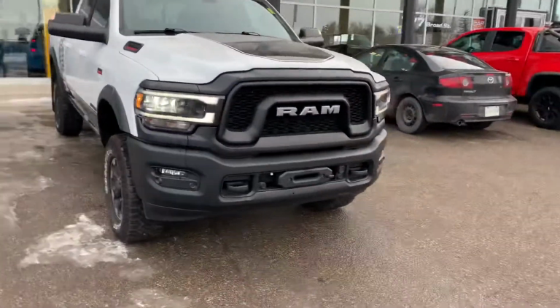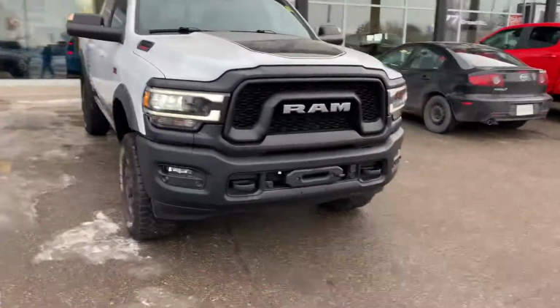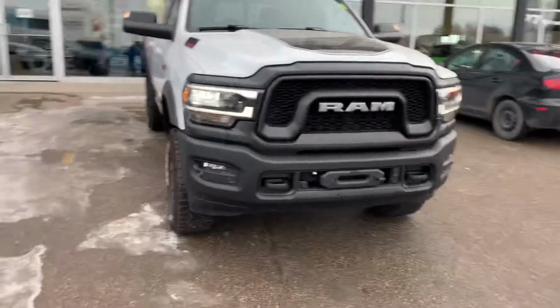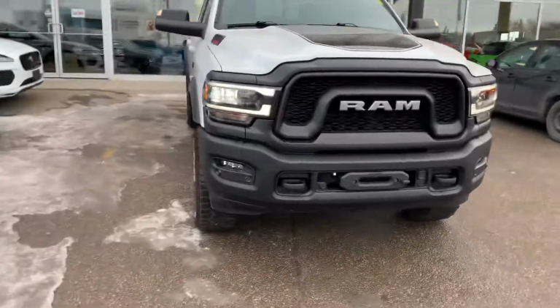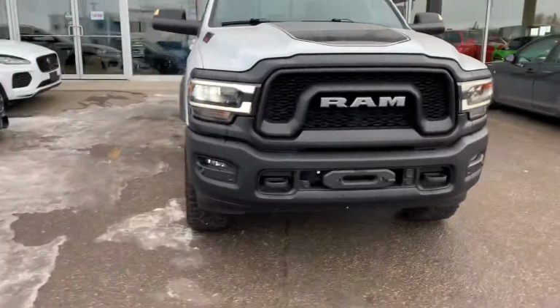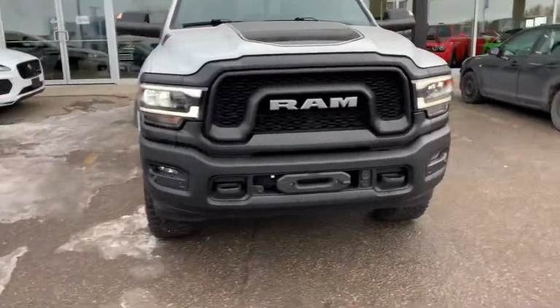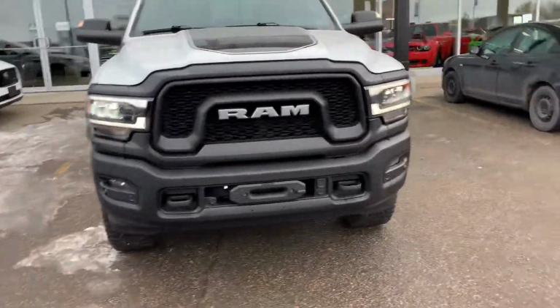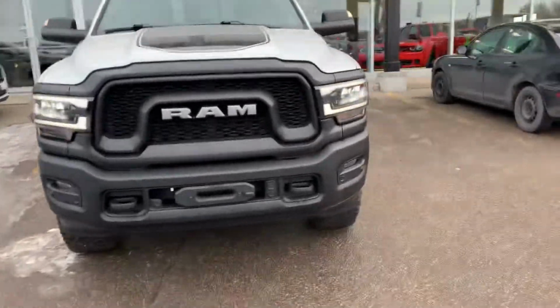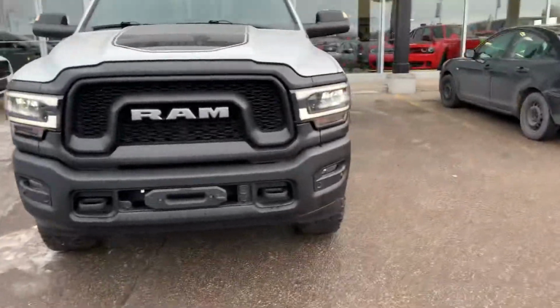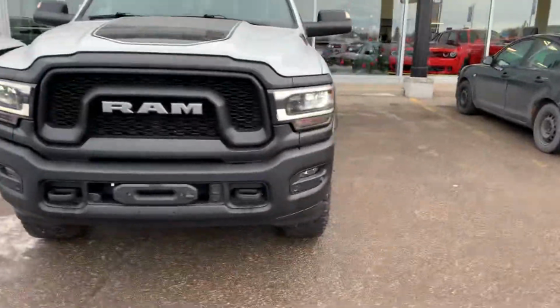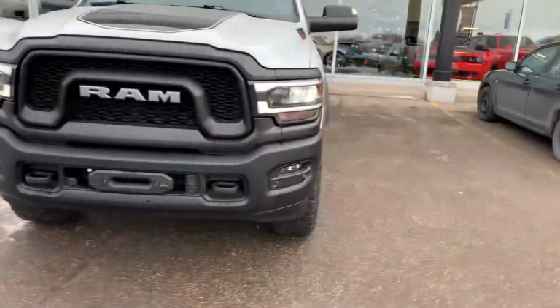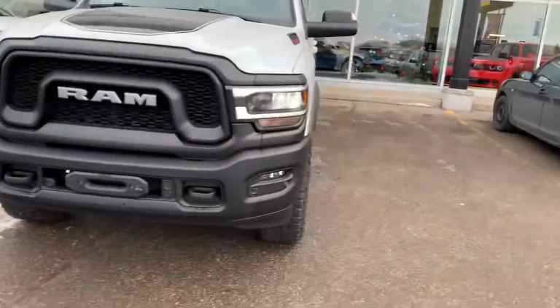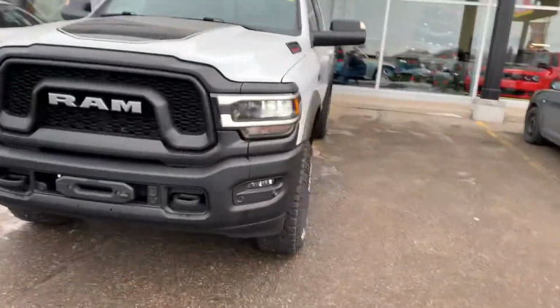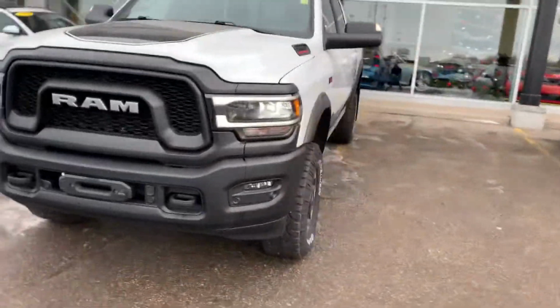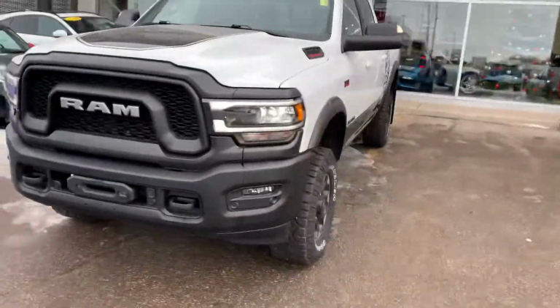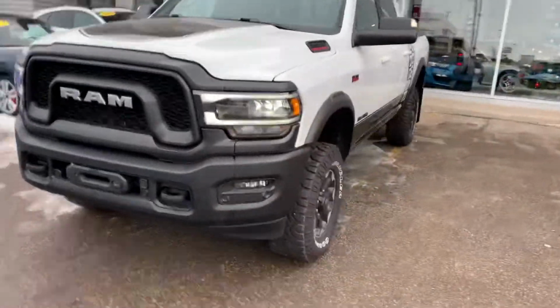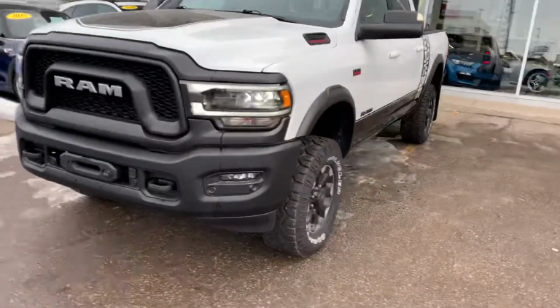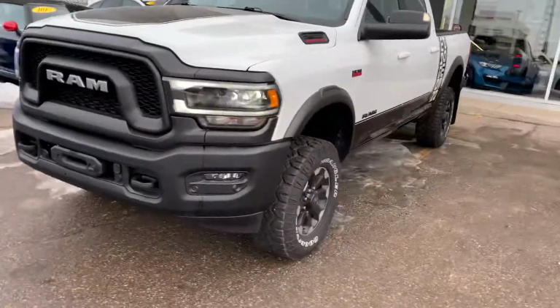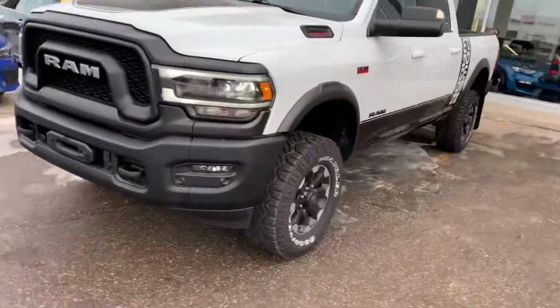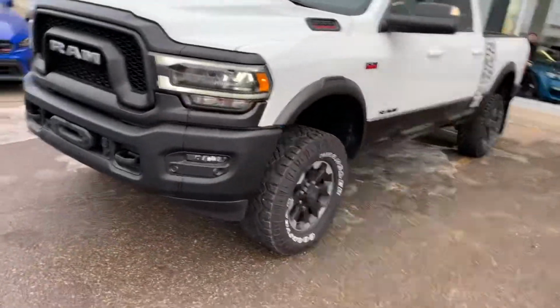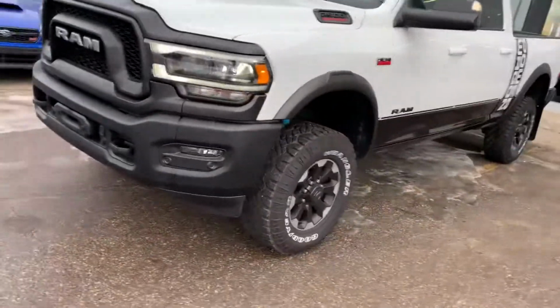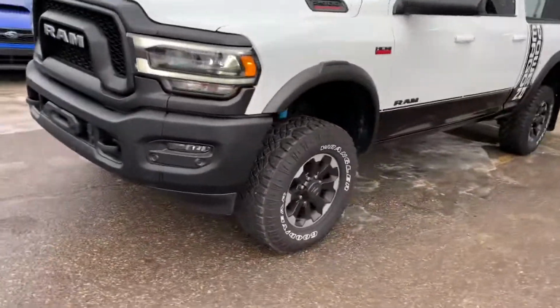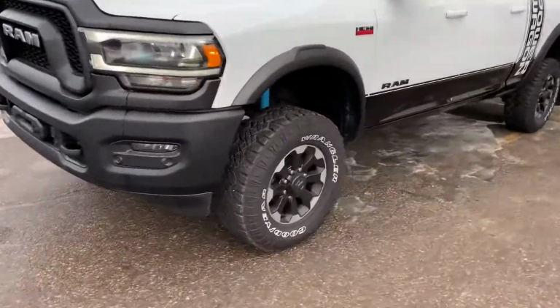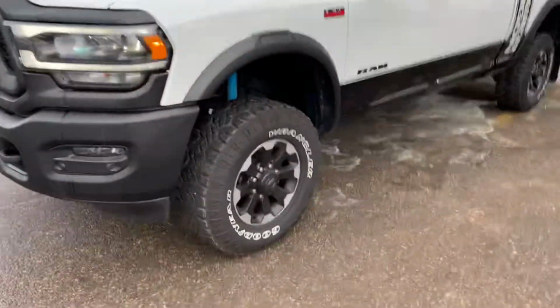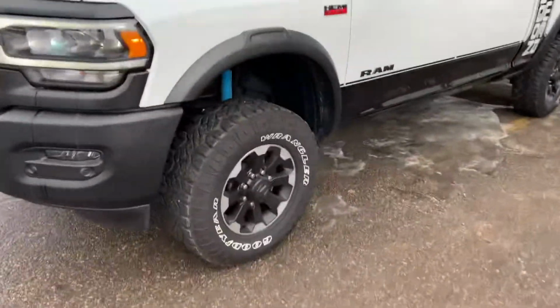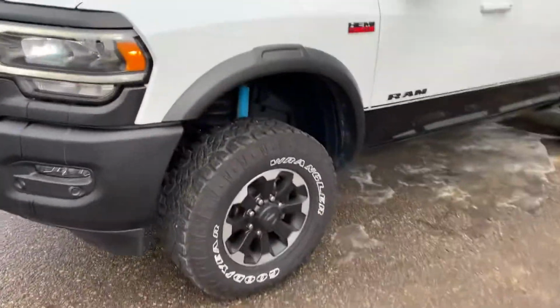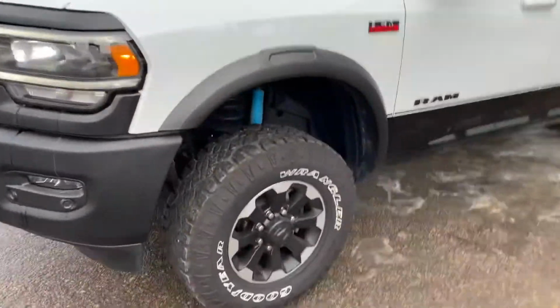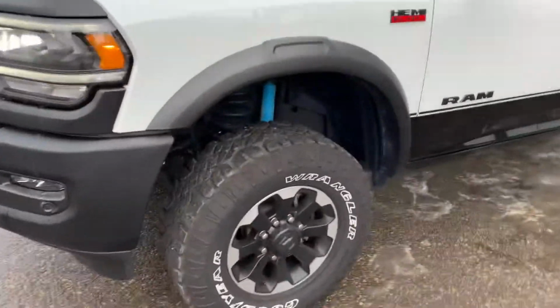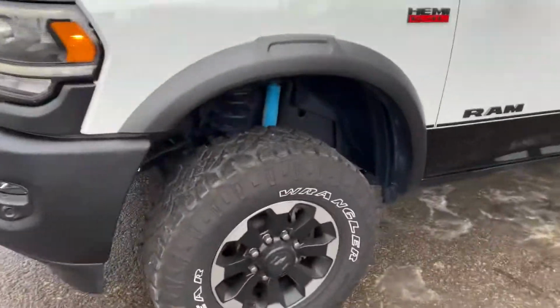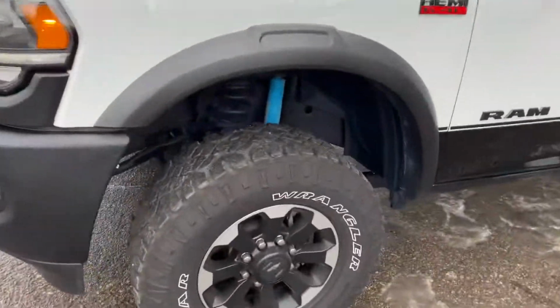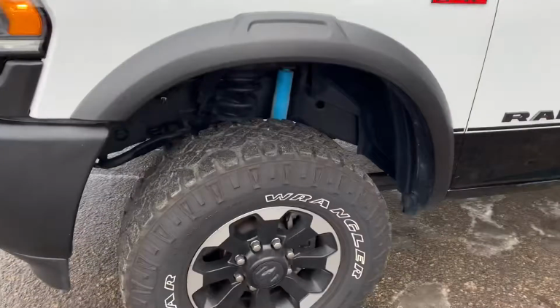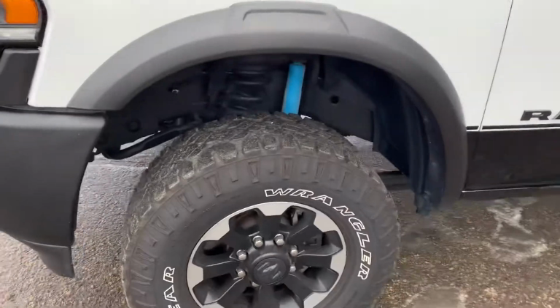It's basically a new vehicle with the low mileage on it, the condition's beautiful. Tires, wheels, everything.